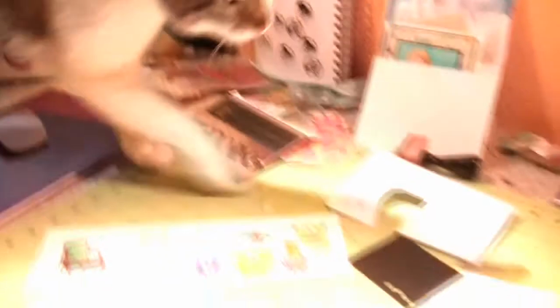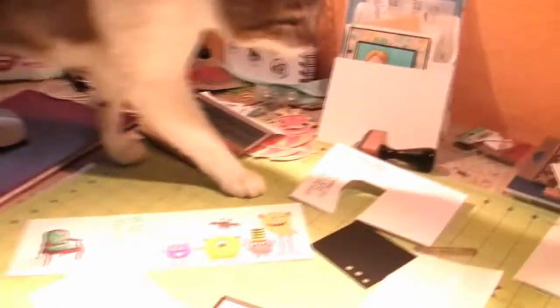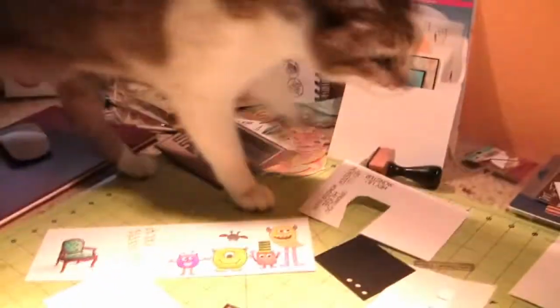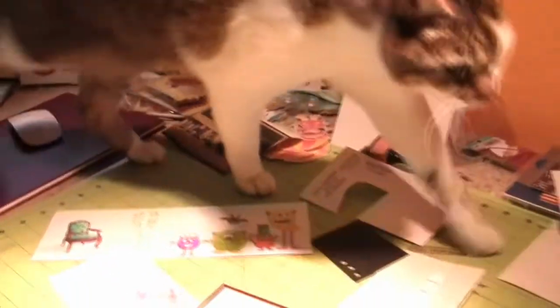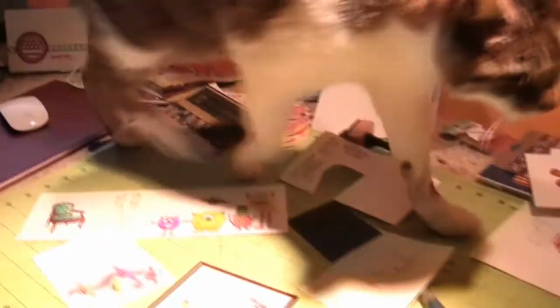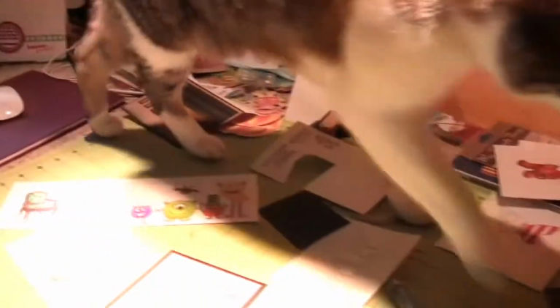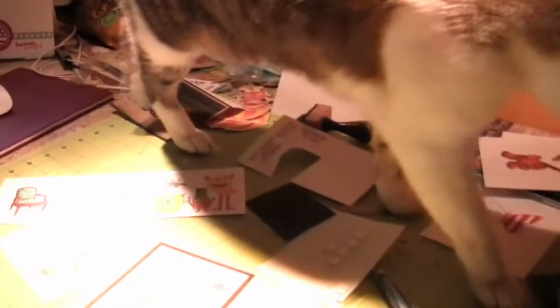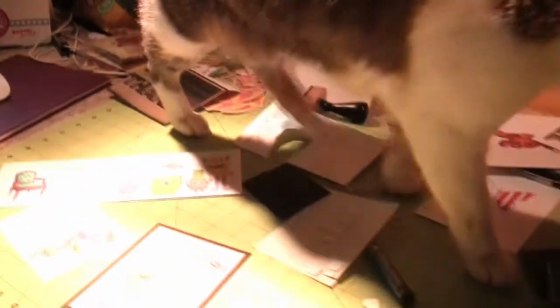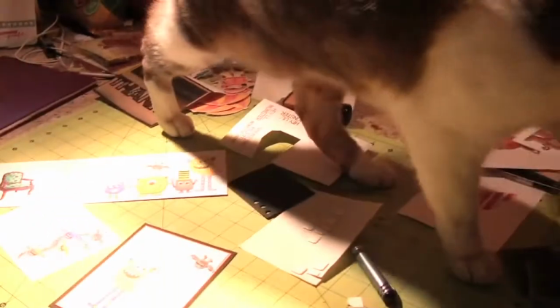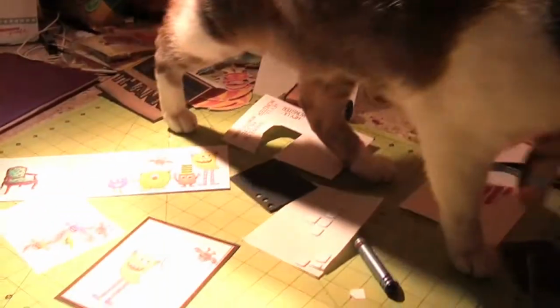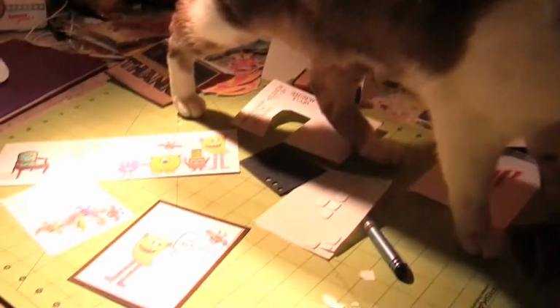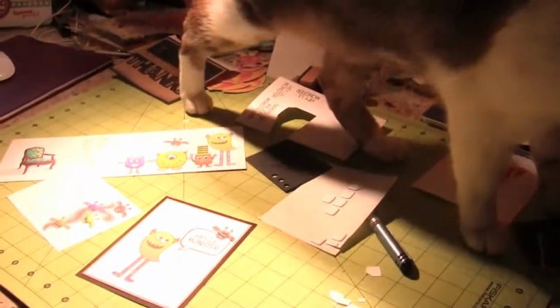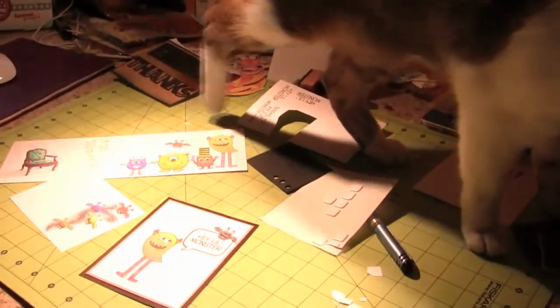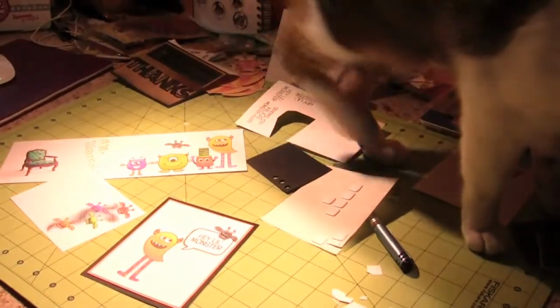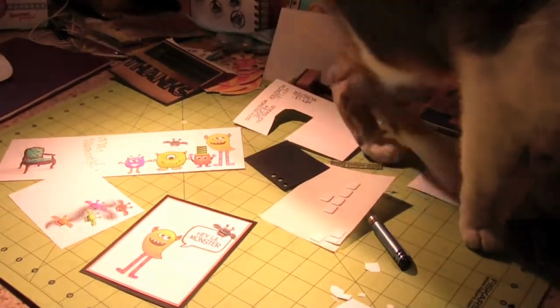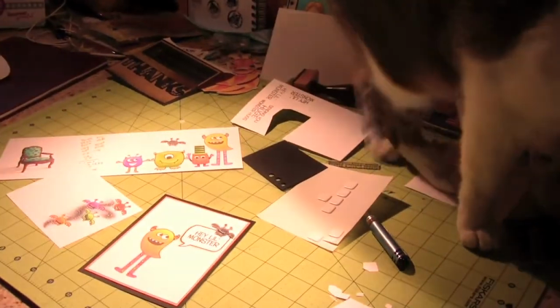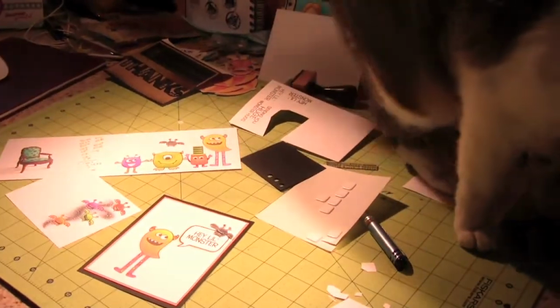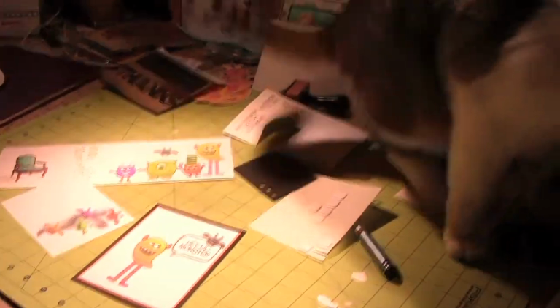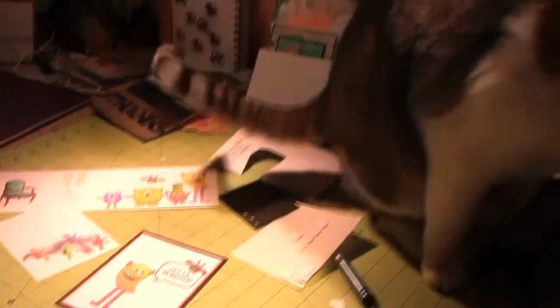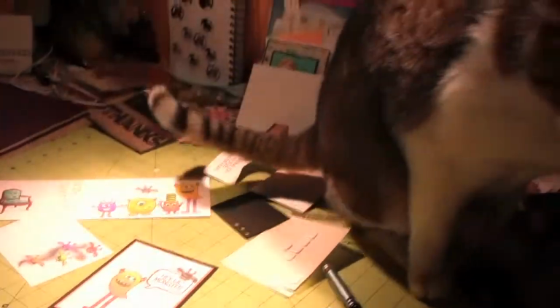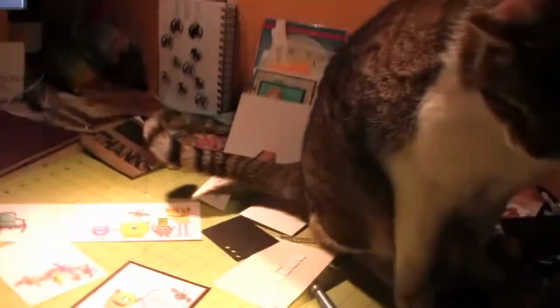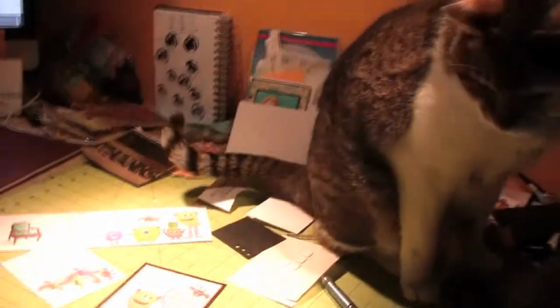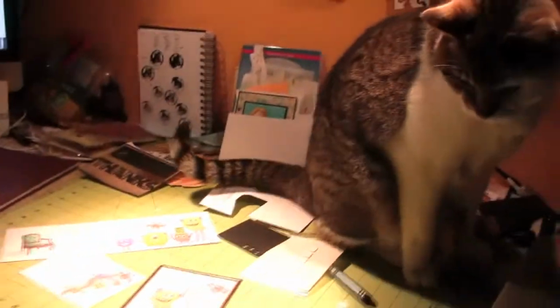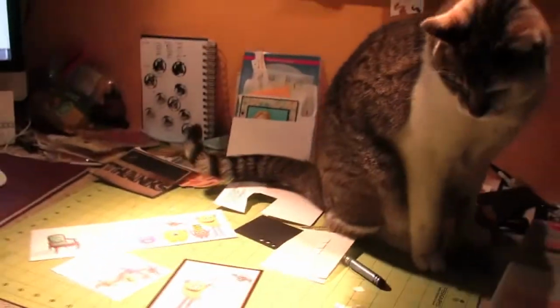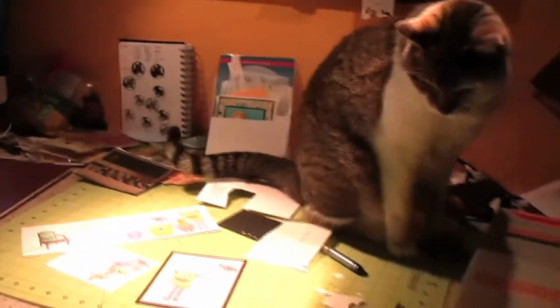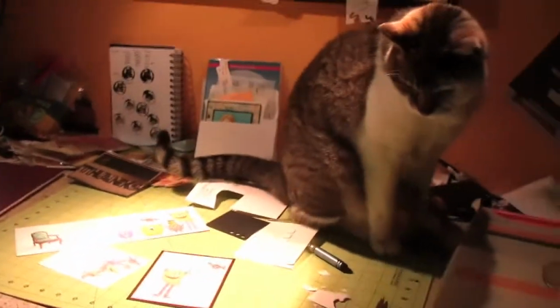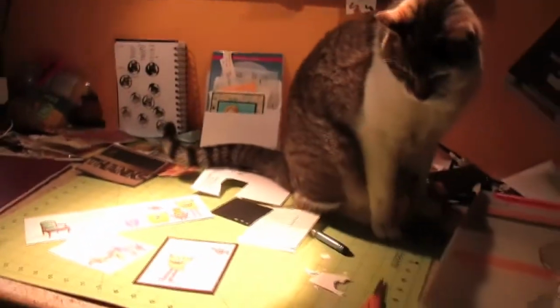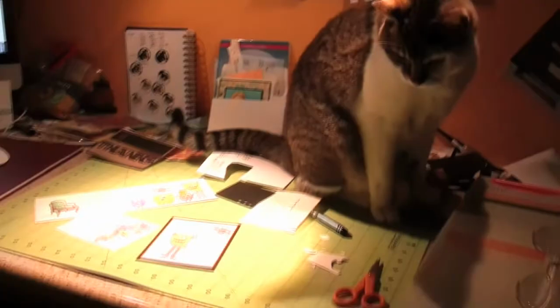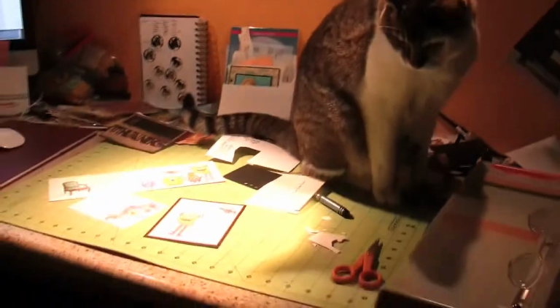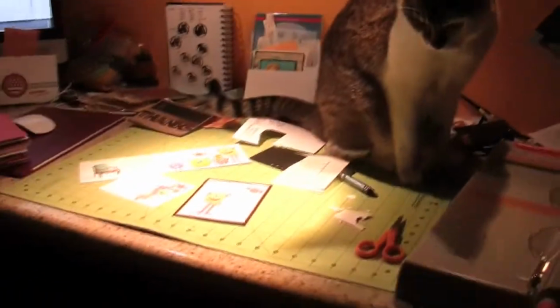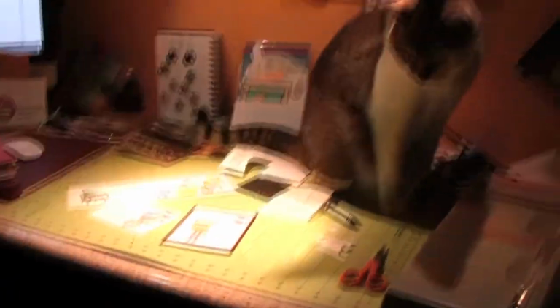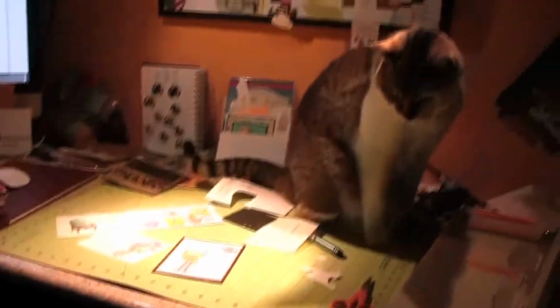Punch decided it's punch week on OWH TV, so he wanted to help me with these monster cards.